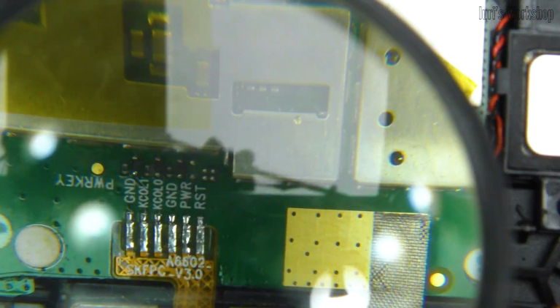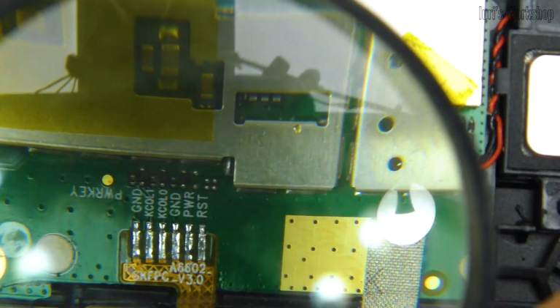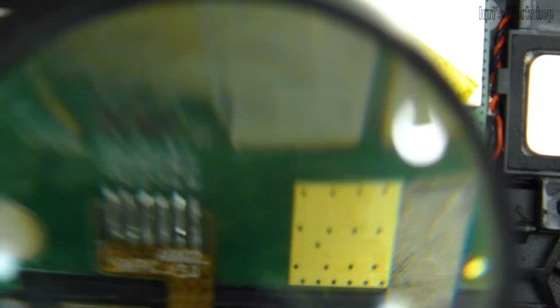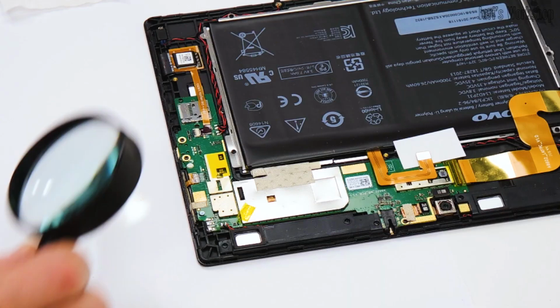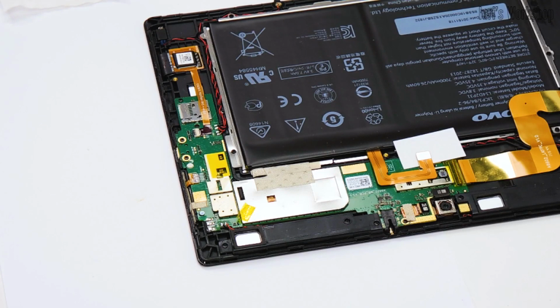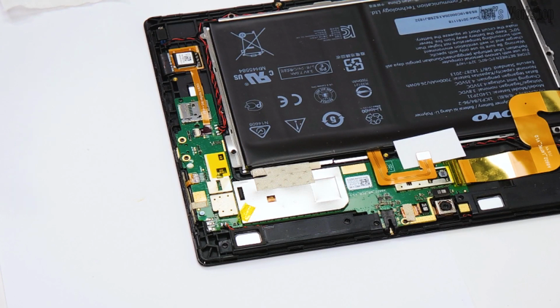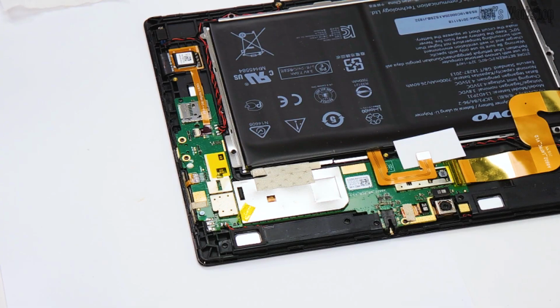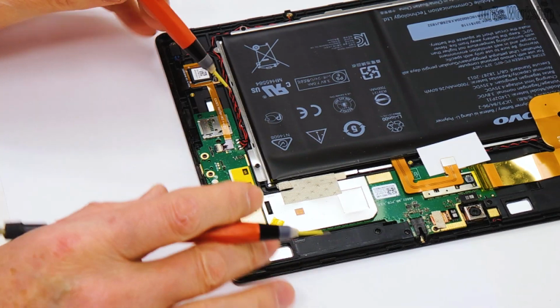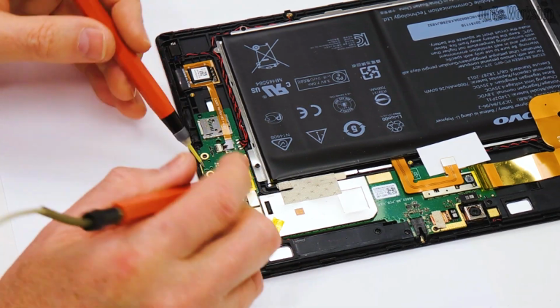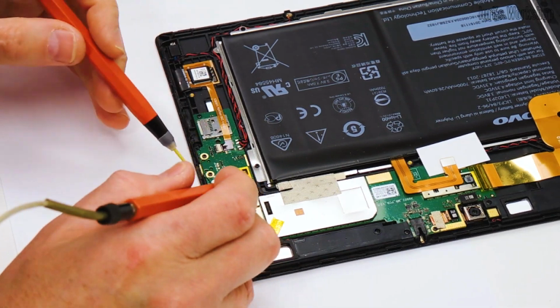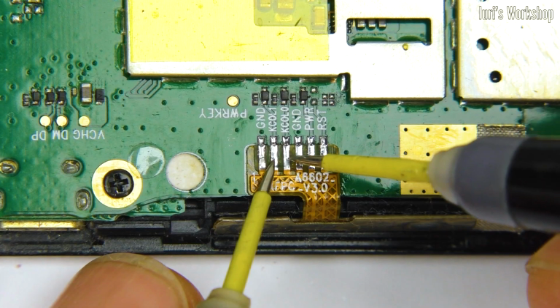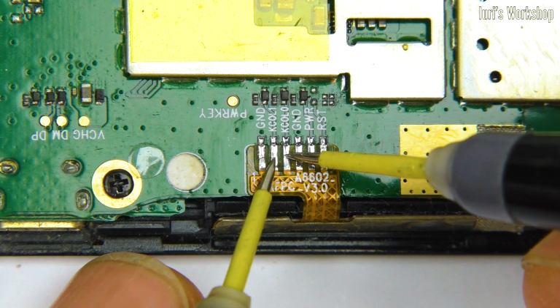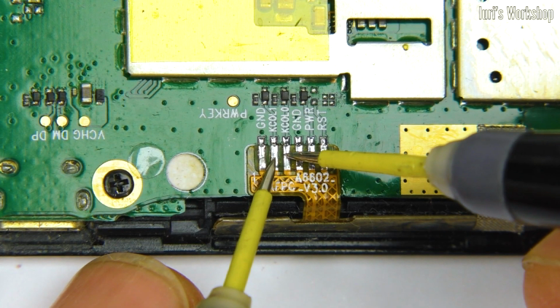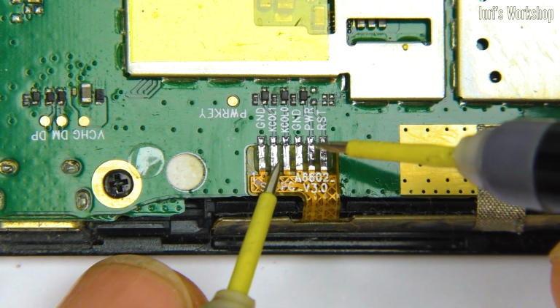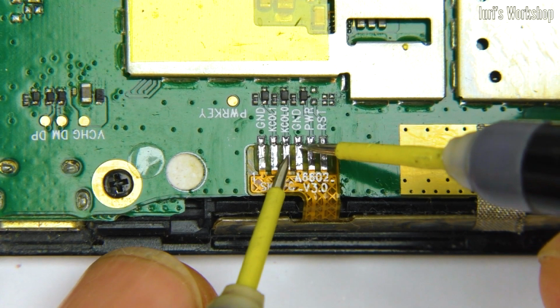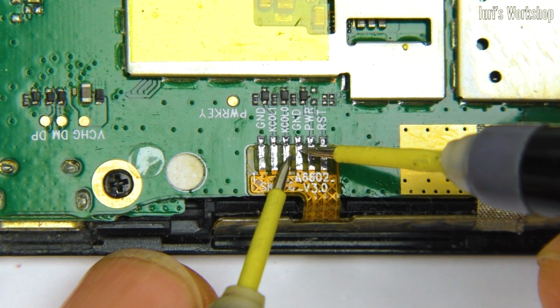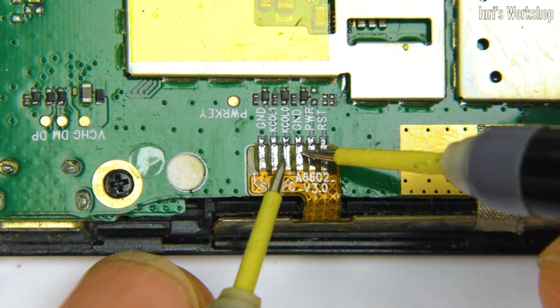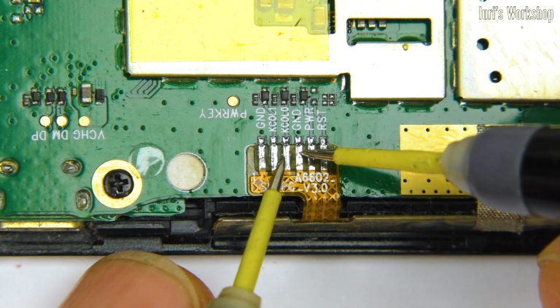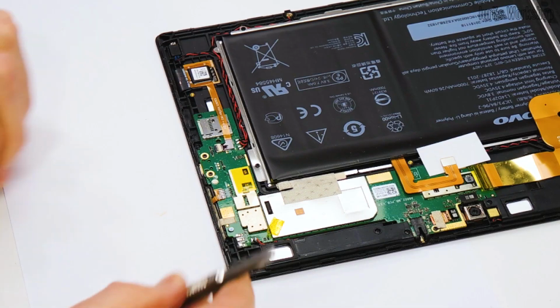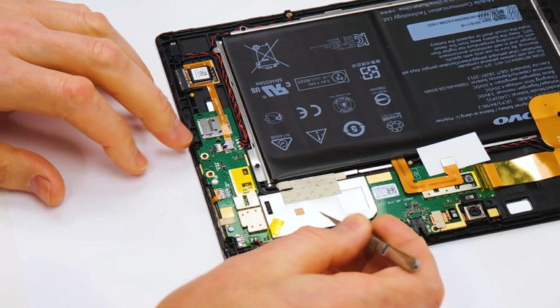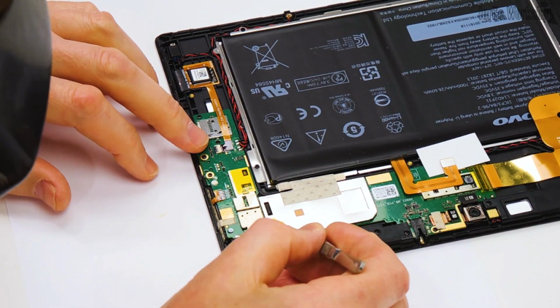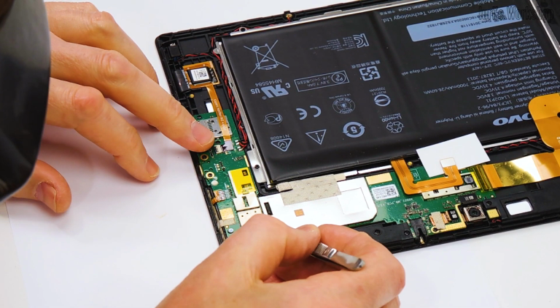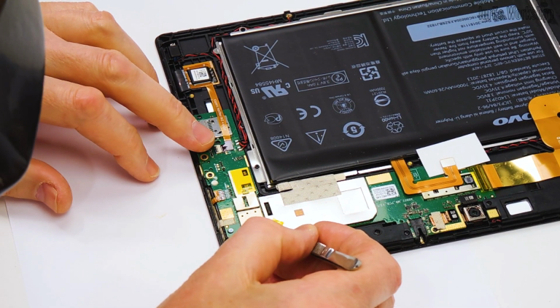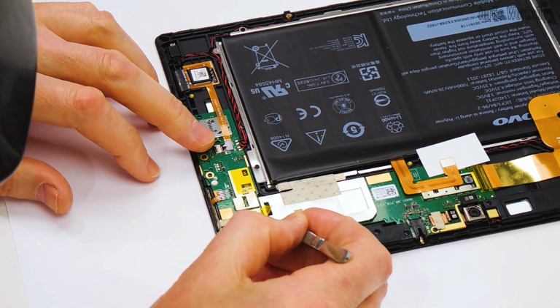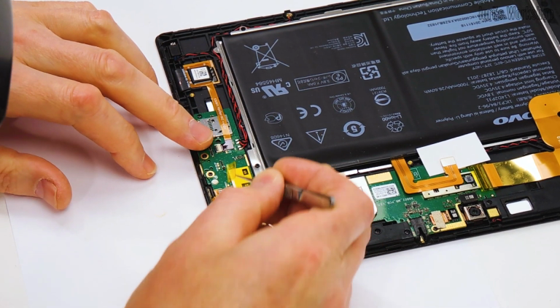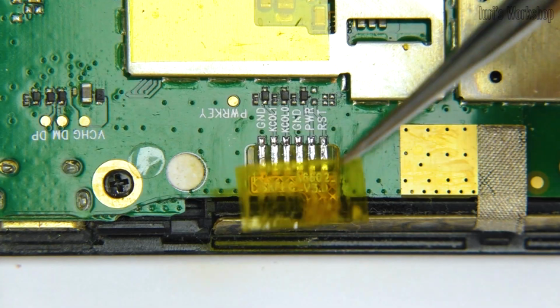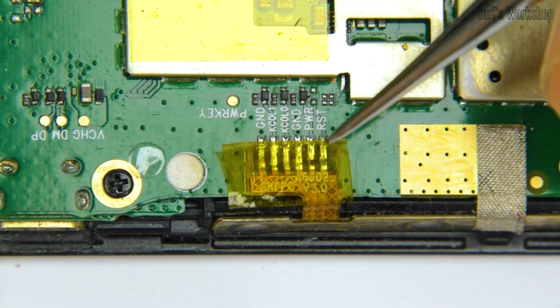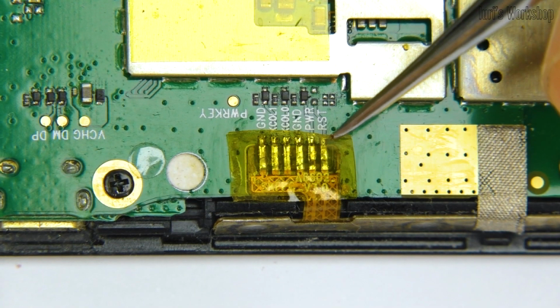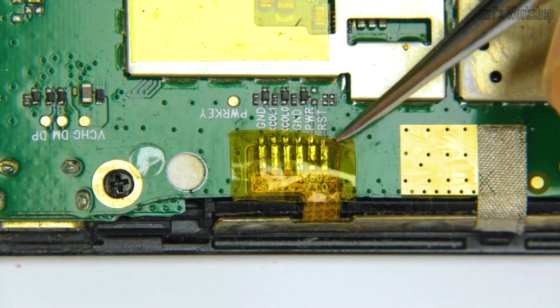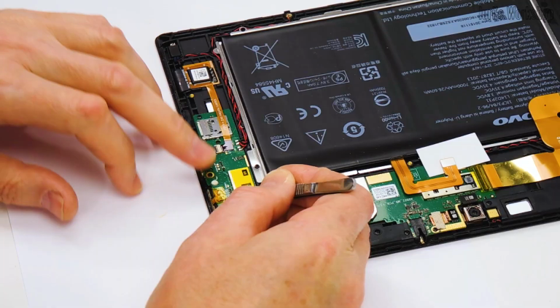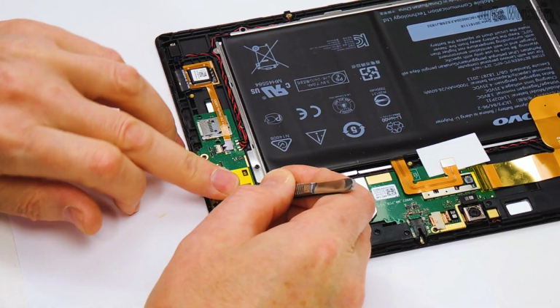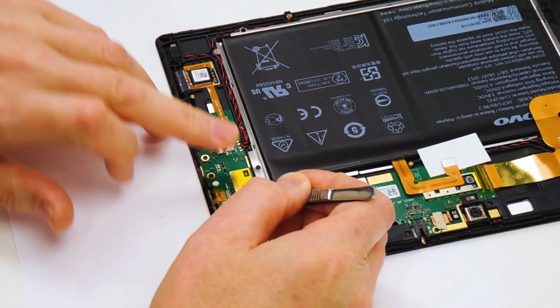I wish you a successful repair of electronic equipment, and see you on the channel.